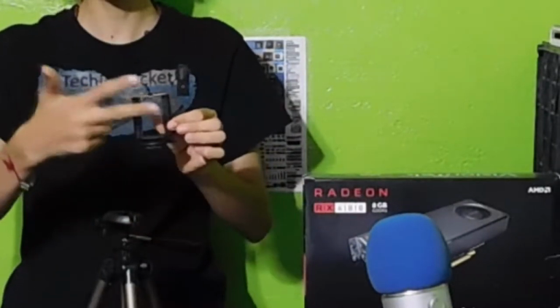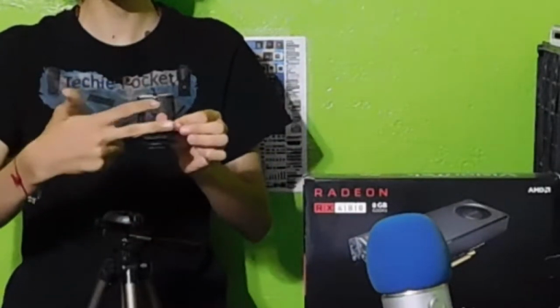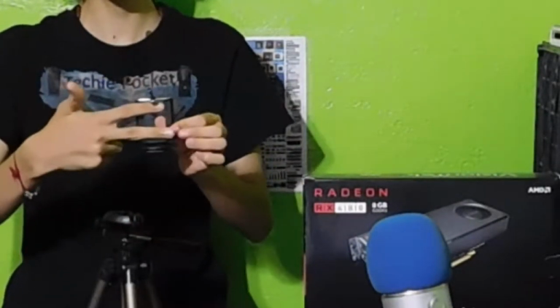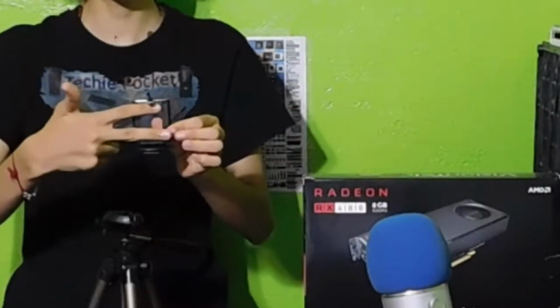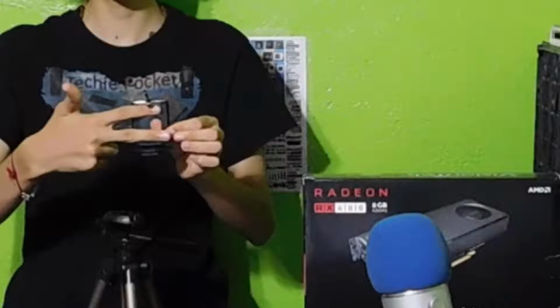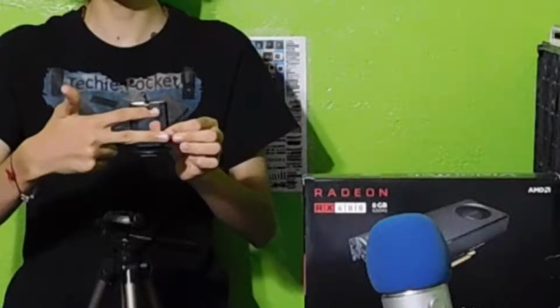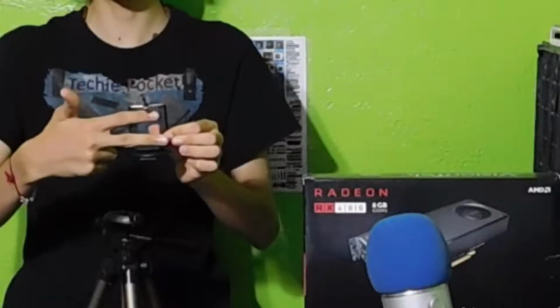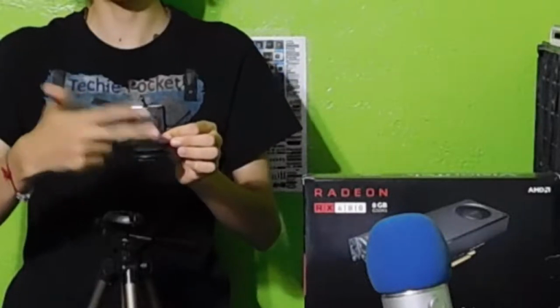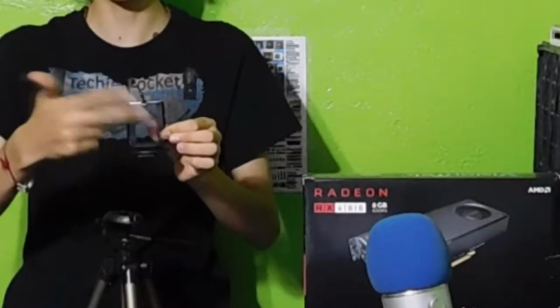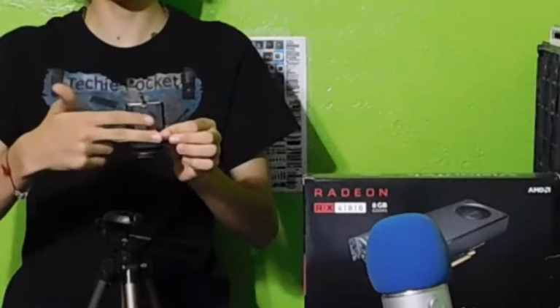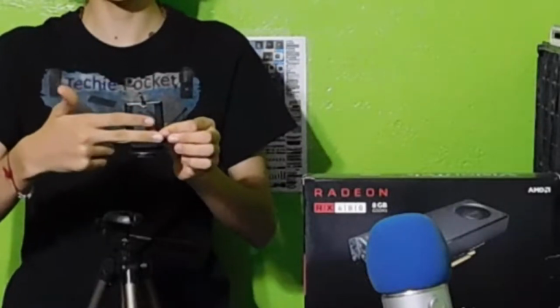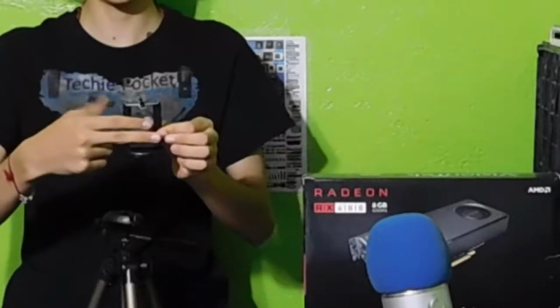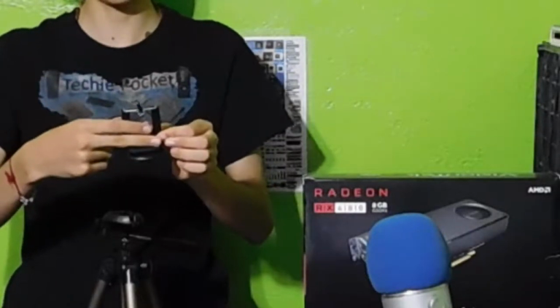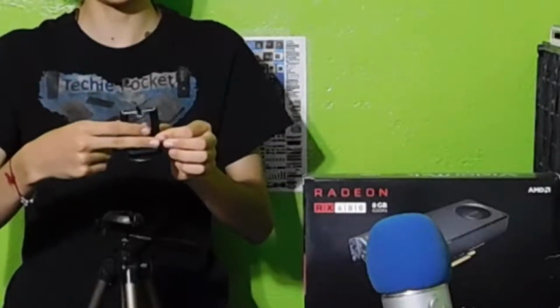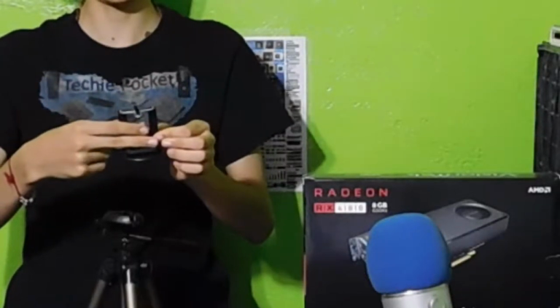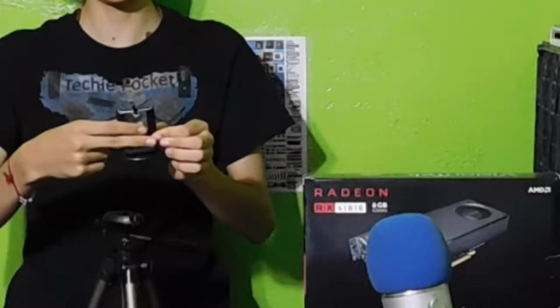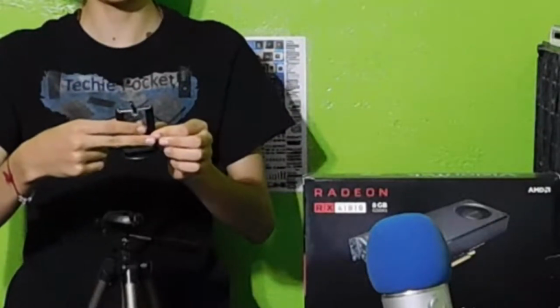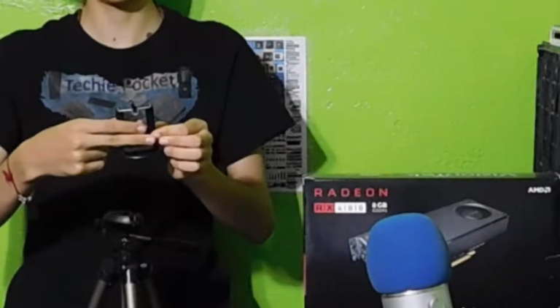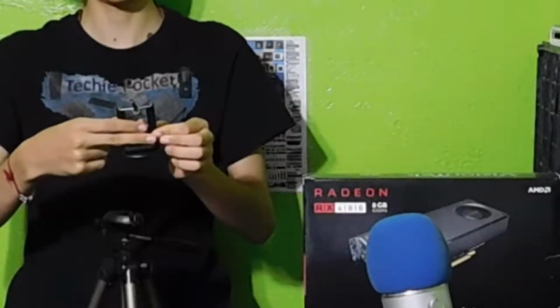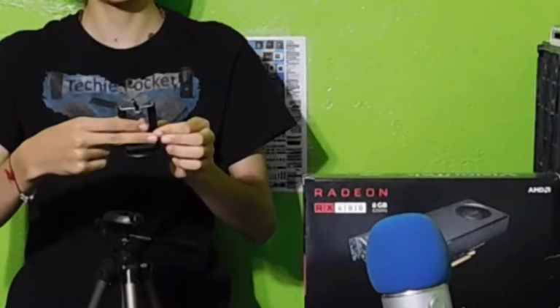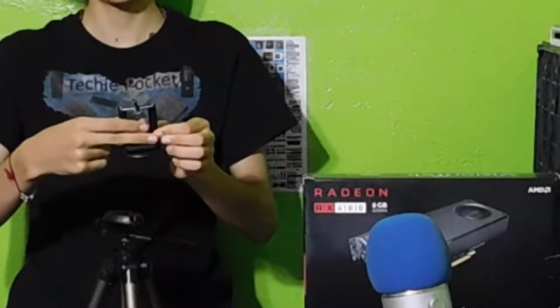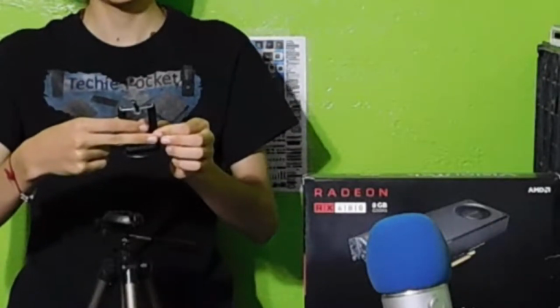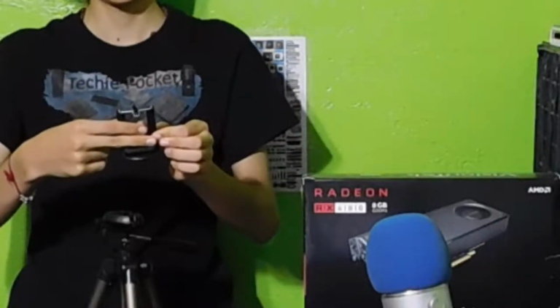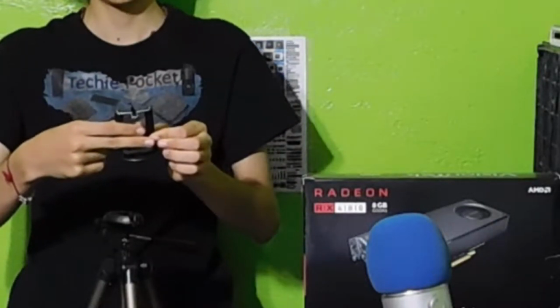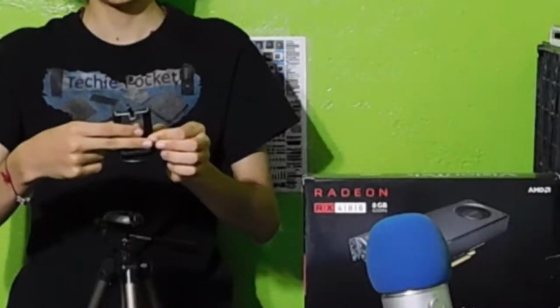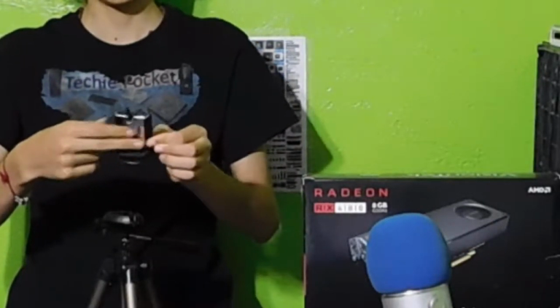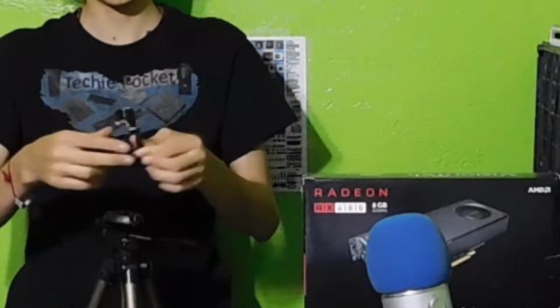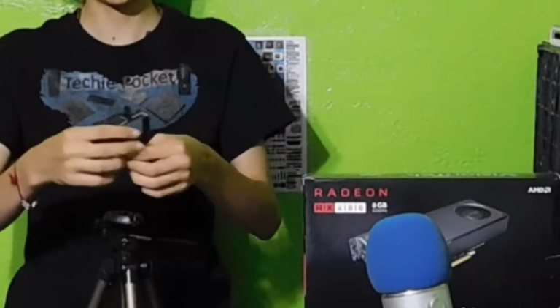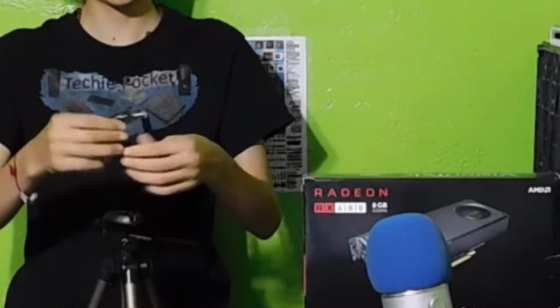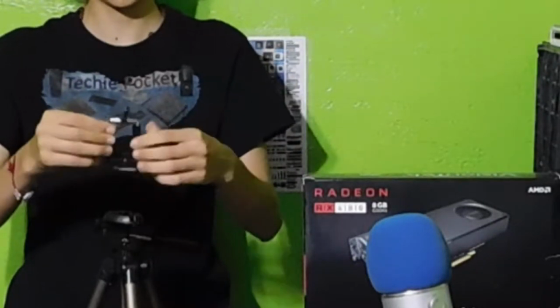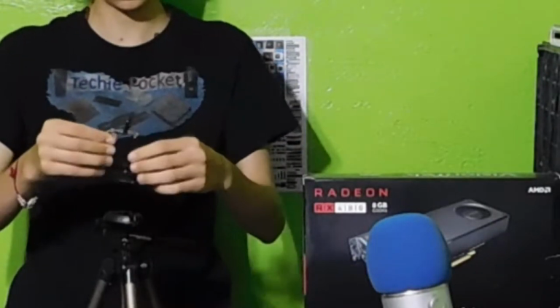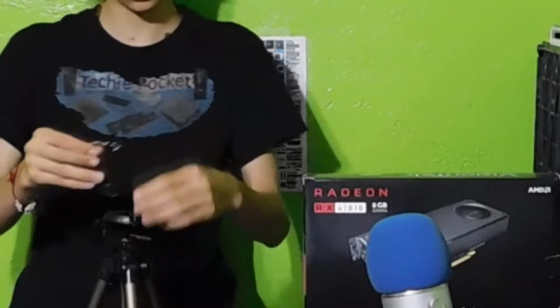This side is supposed to be the back of the camera — it's supposed to go like this.